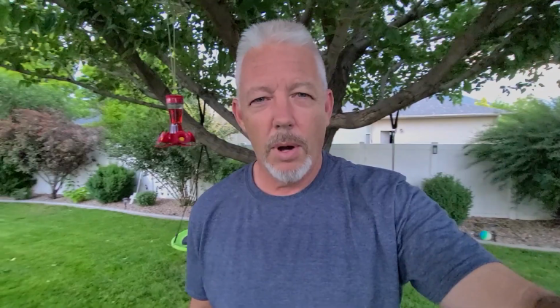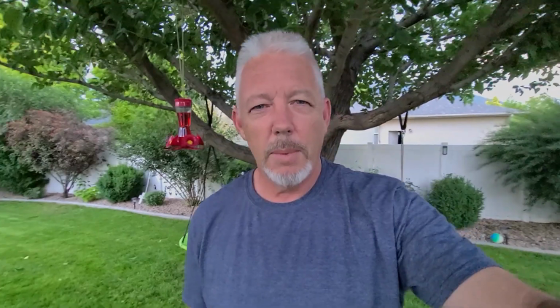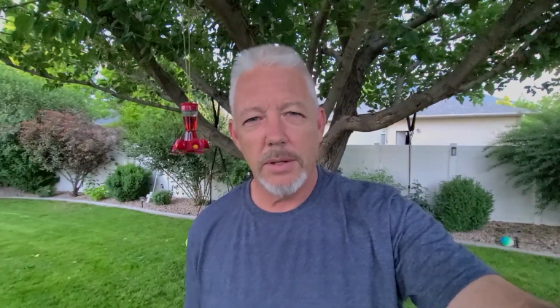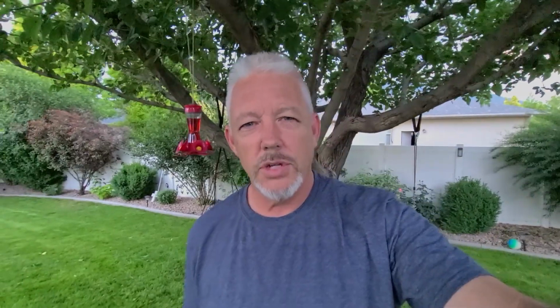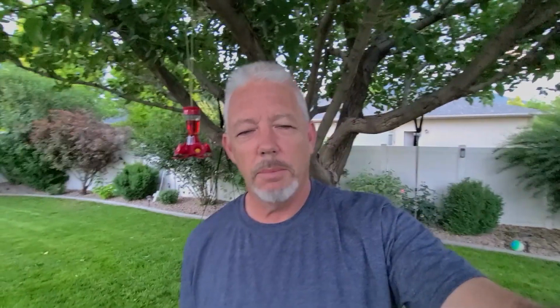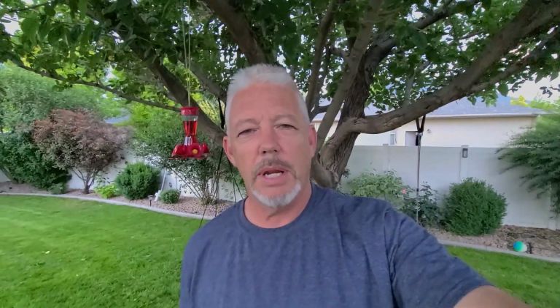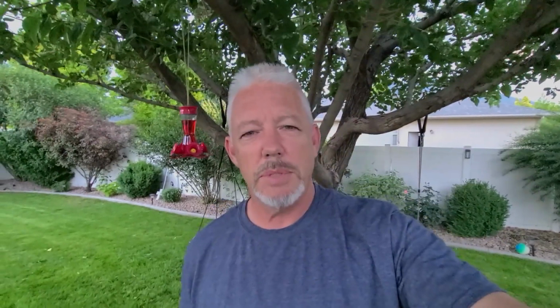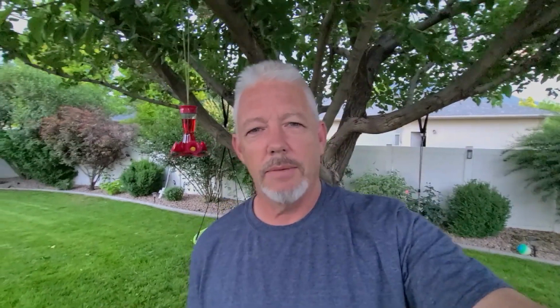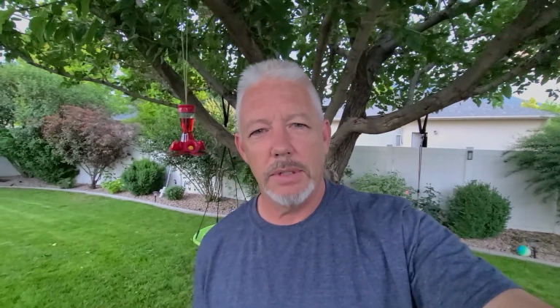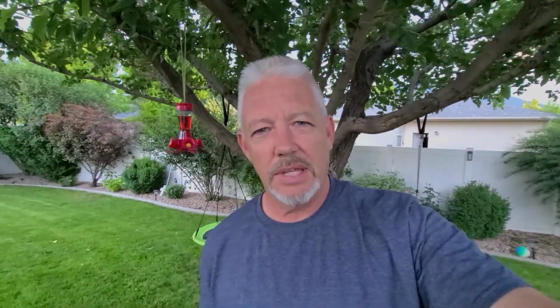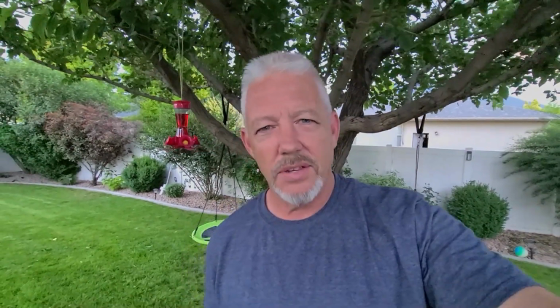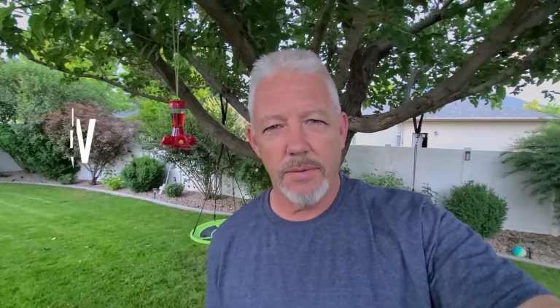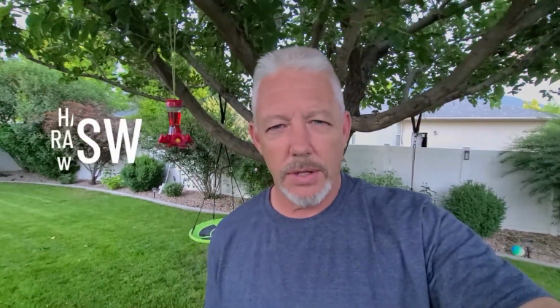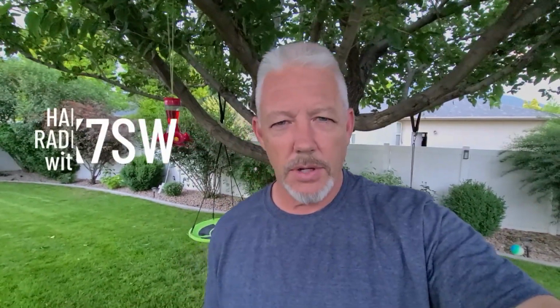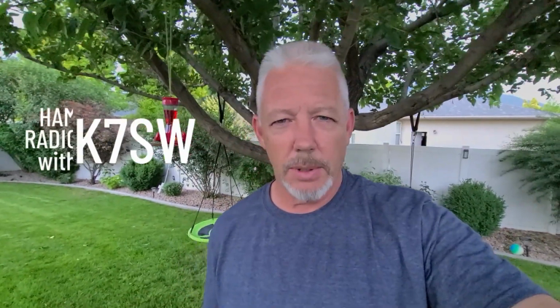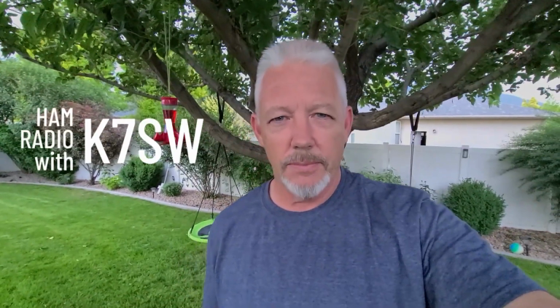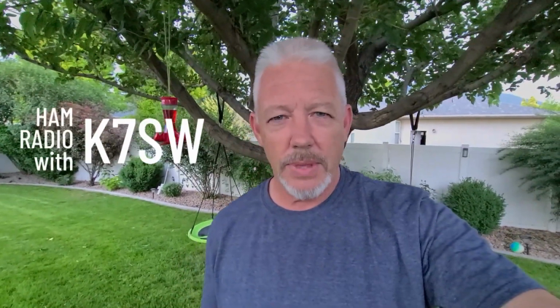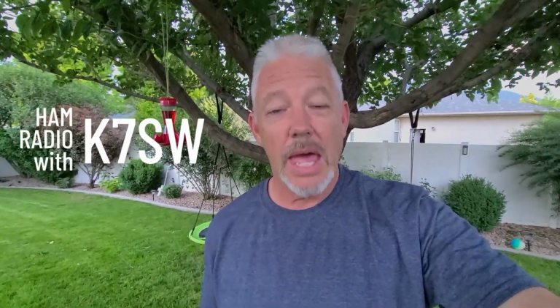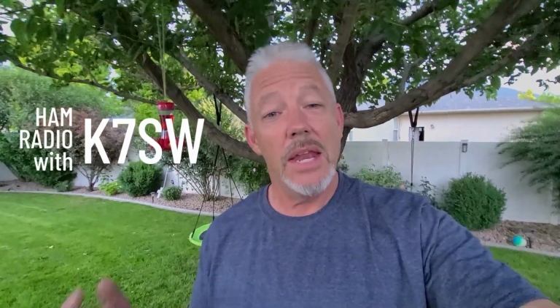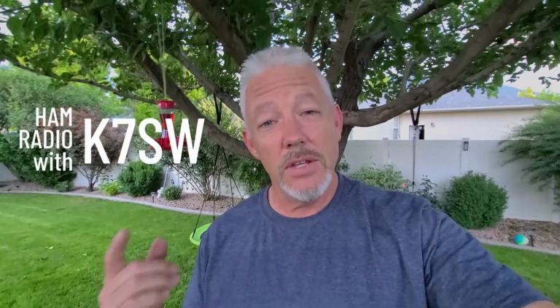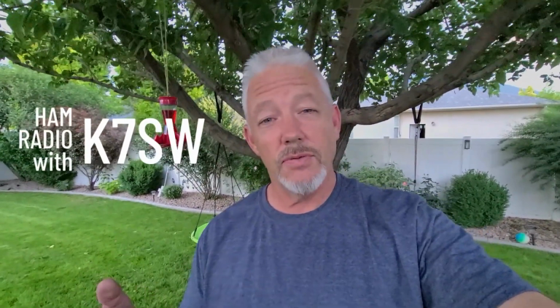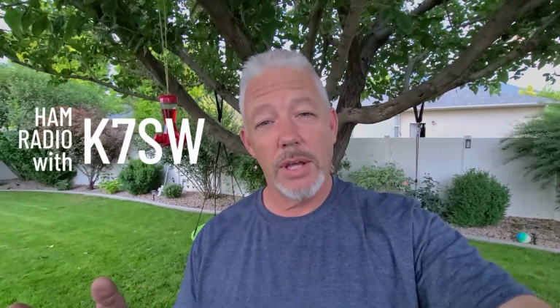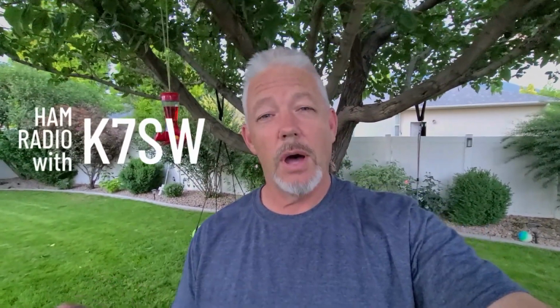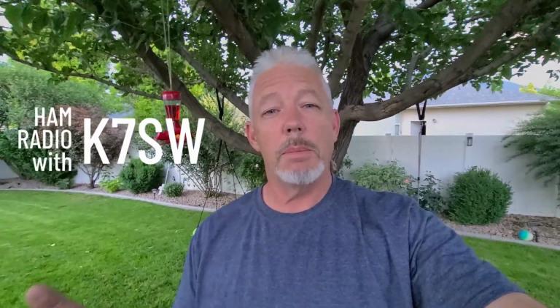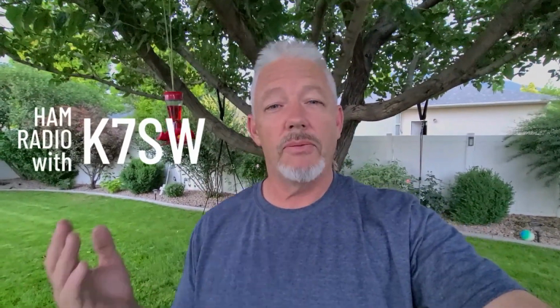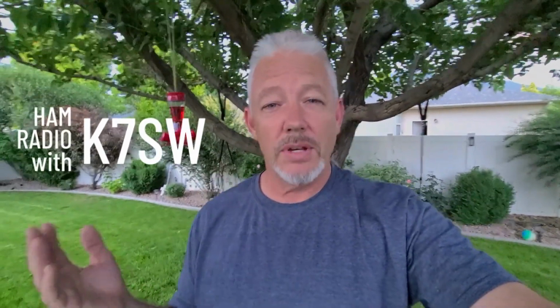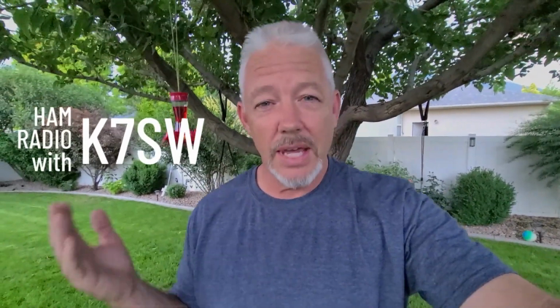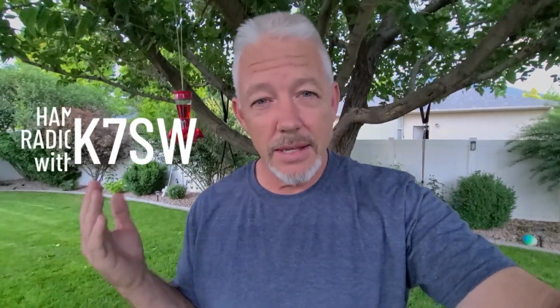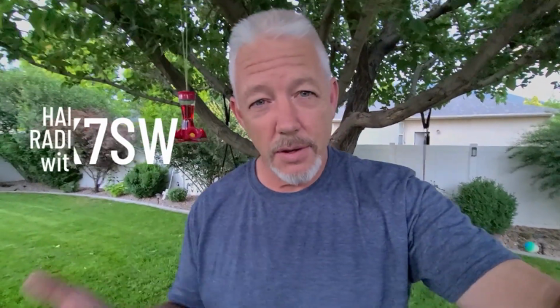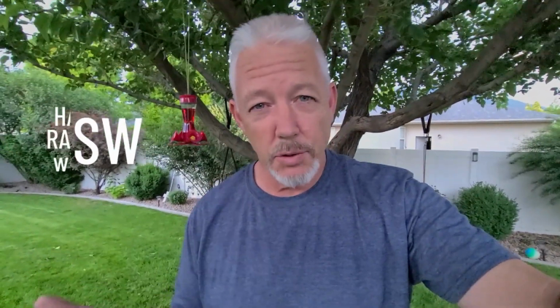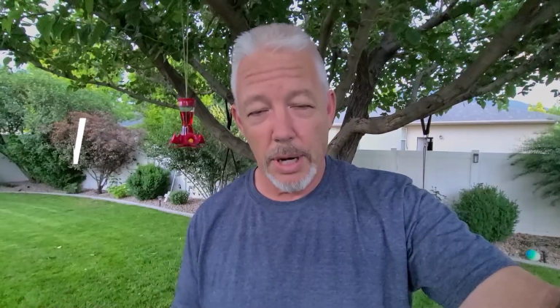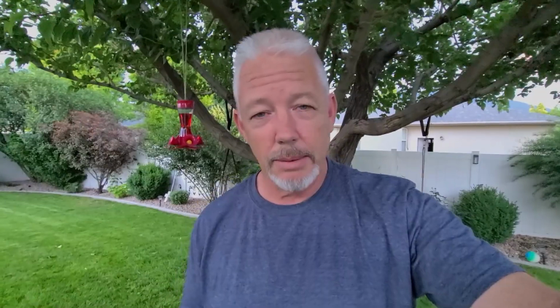Welcome back to the channel. My name is Kevin, K7SW. And in this video, I'm going to be fixing a Yaesu problem.